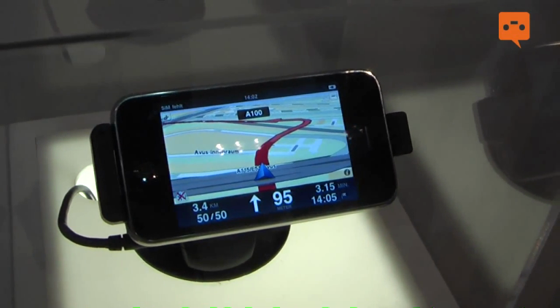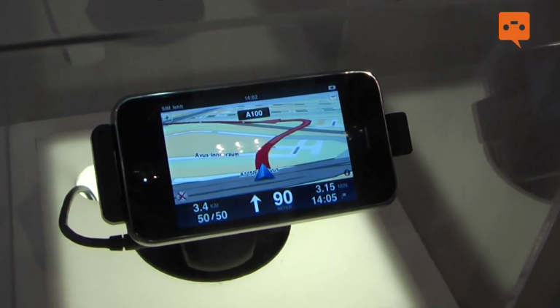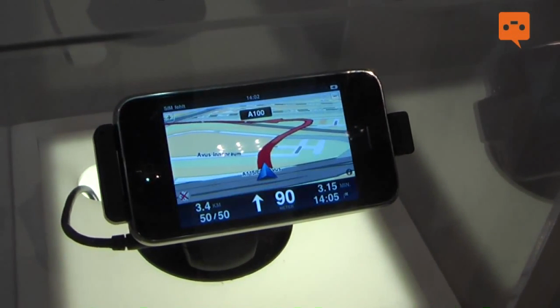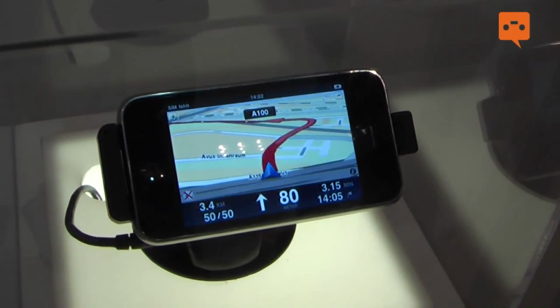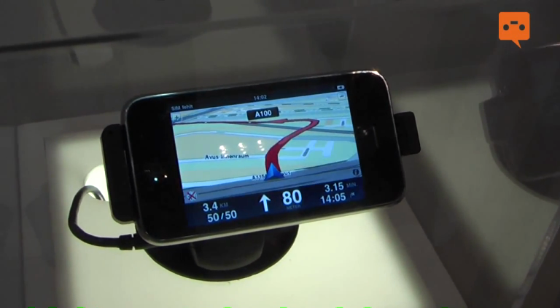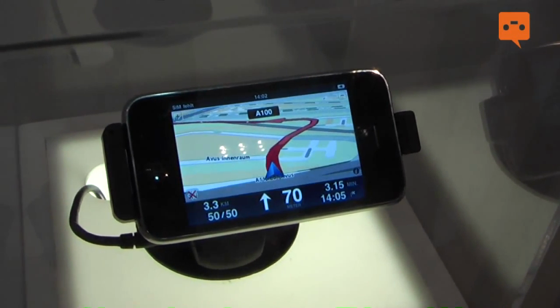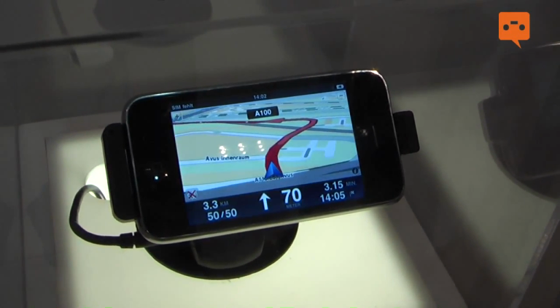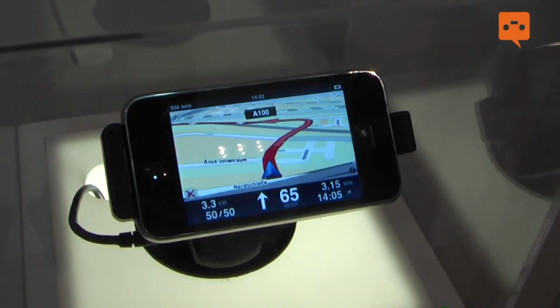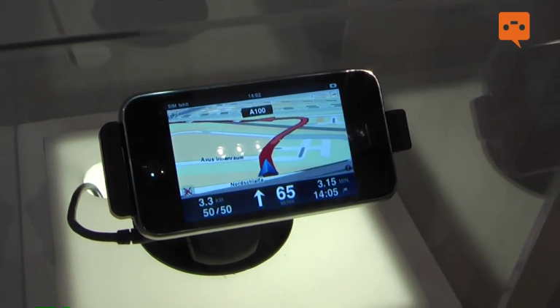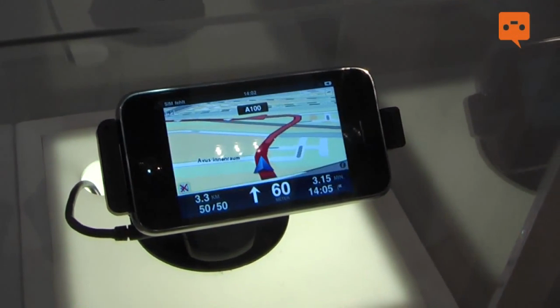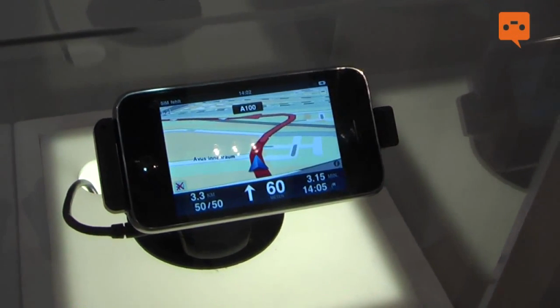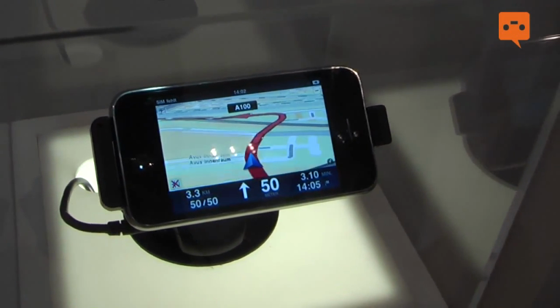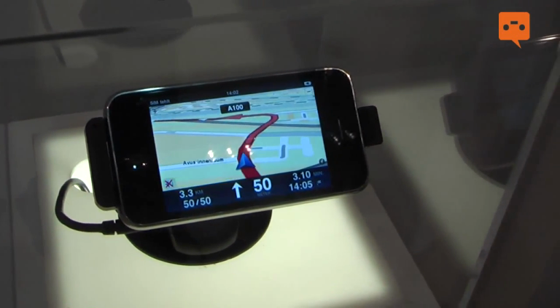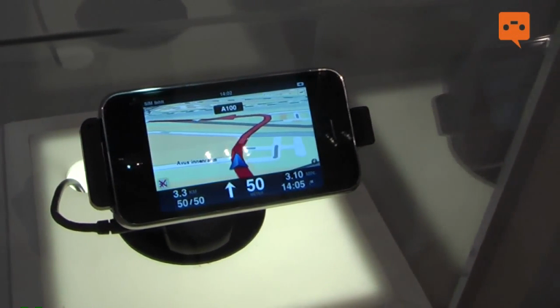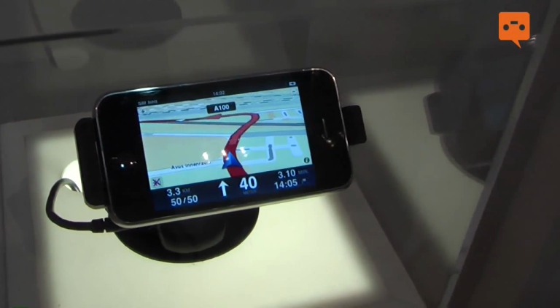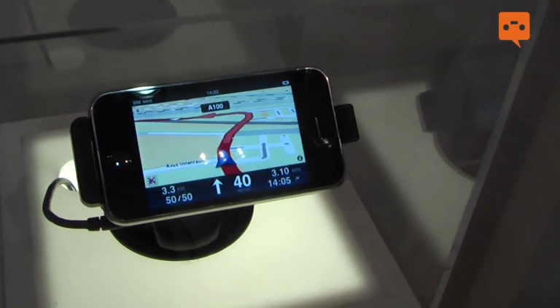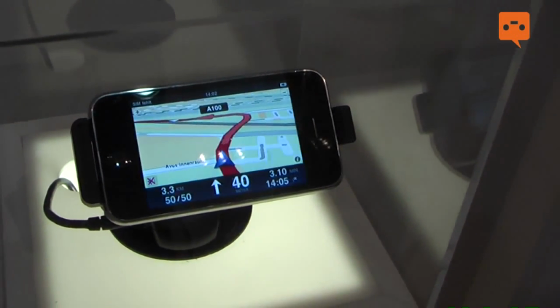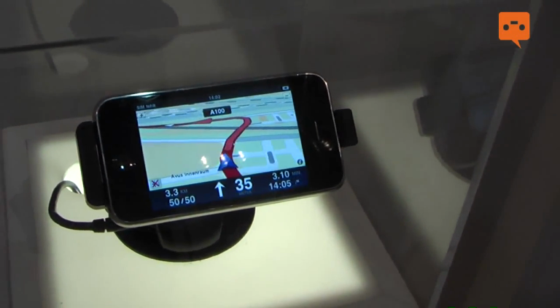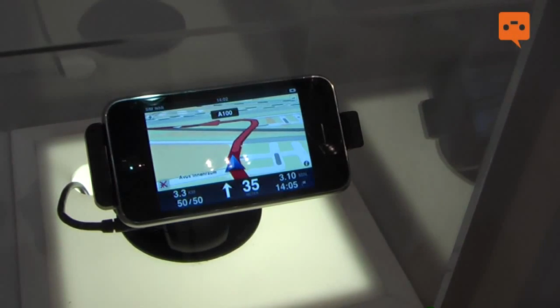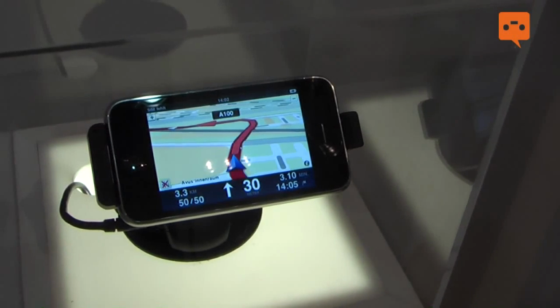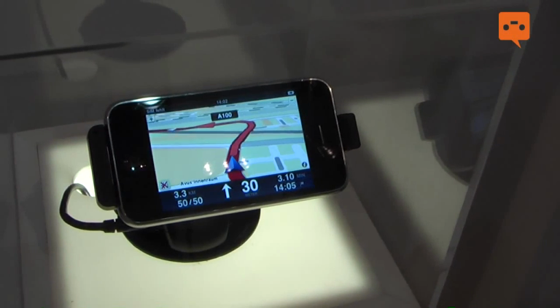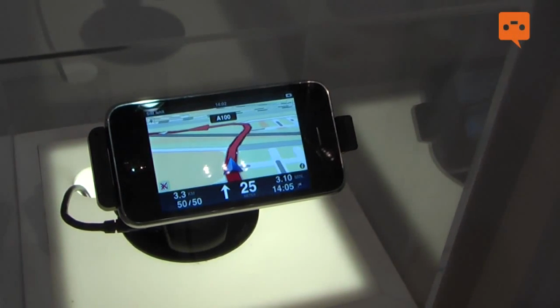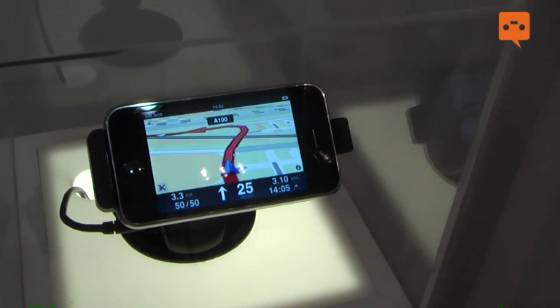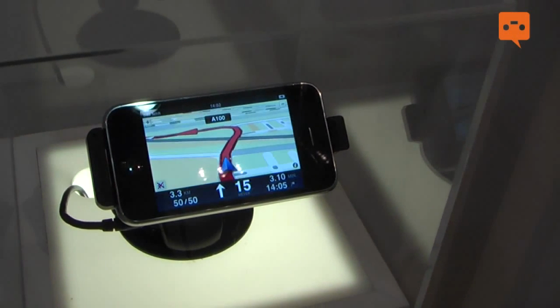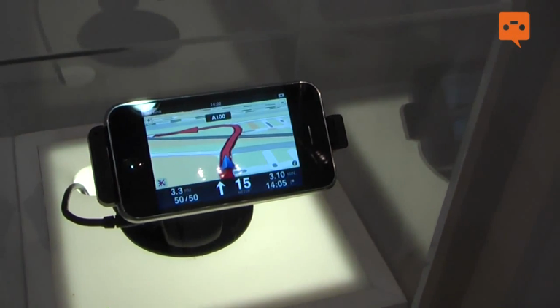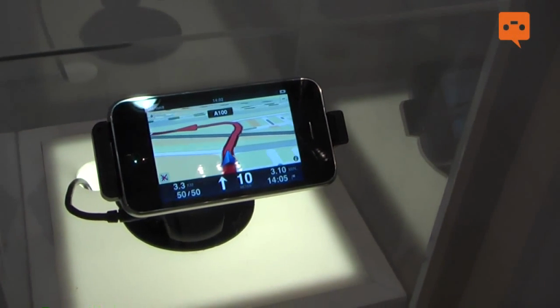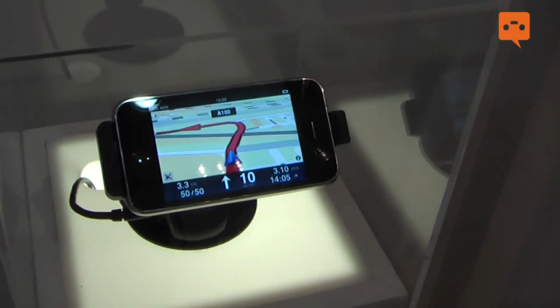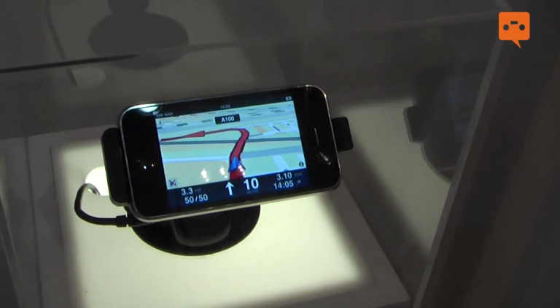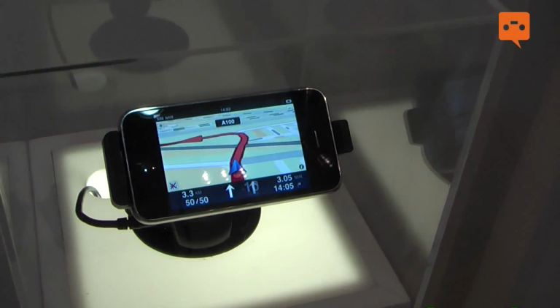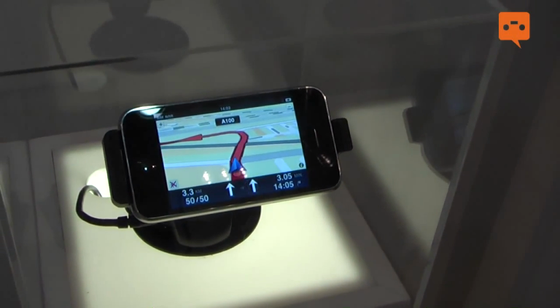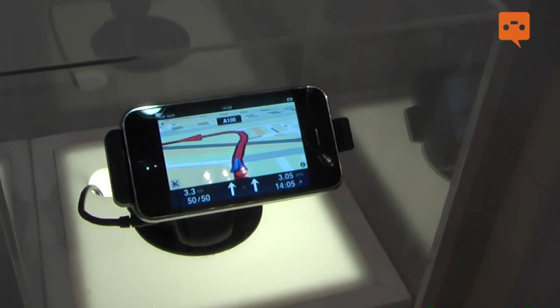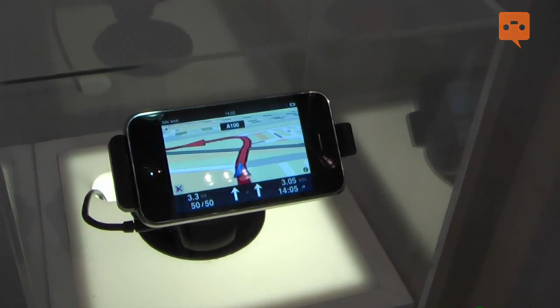It's optimized so that you have a safe and a good navigation experience with the iPhone in your car.